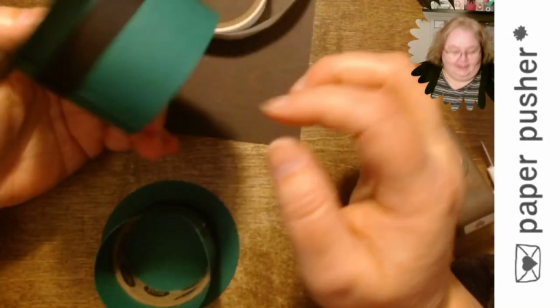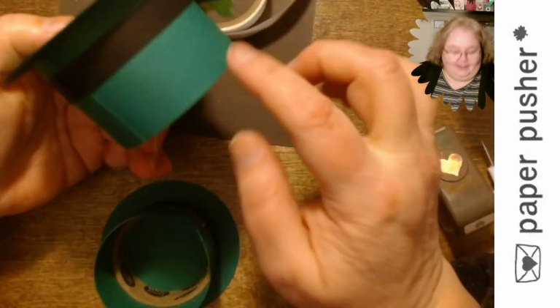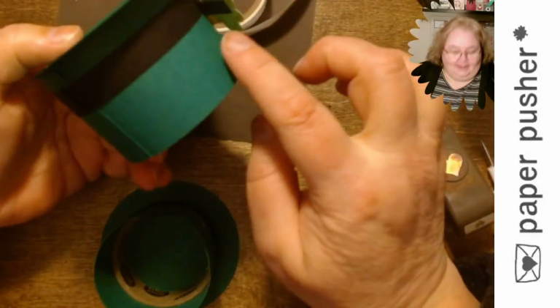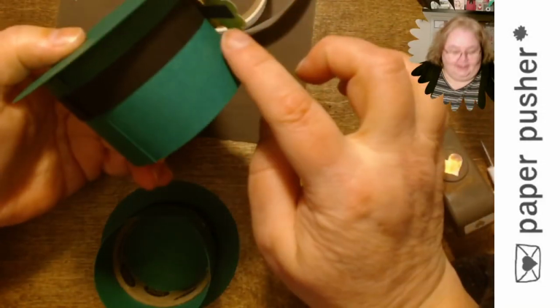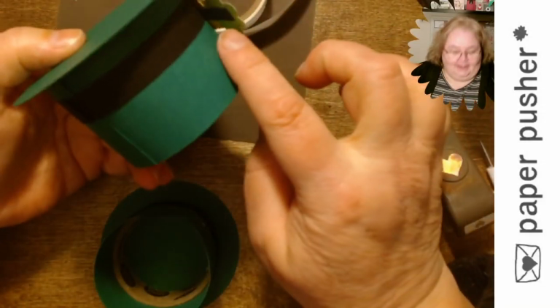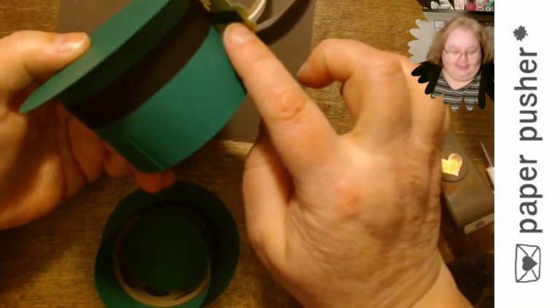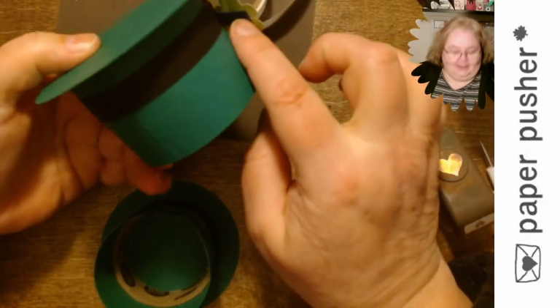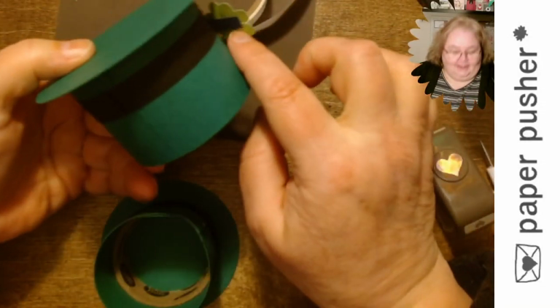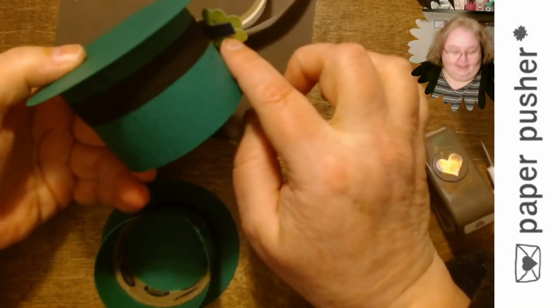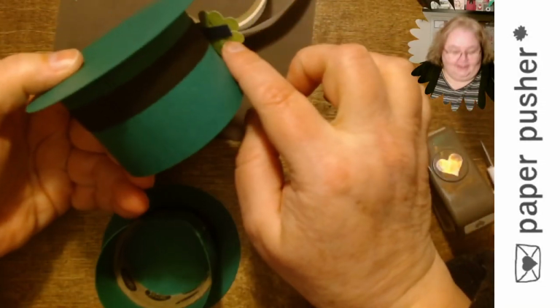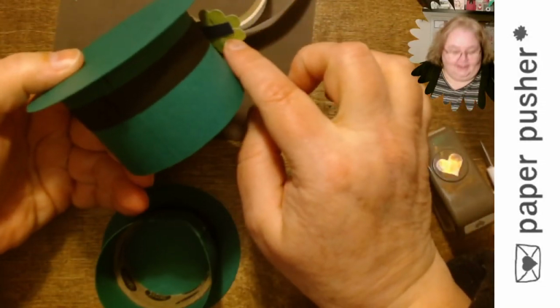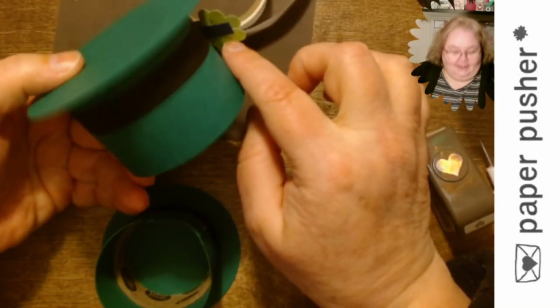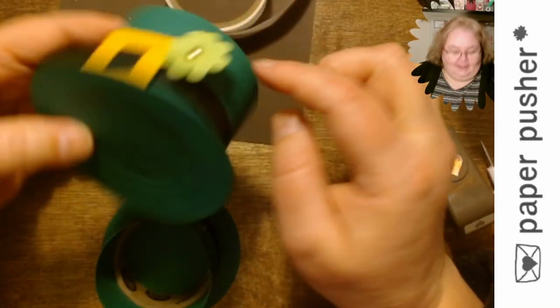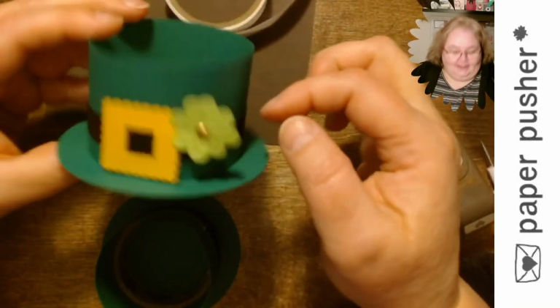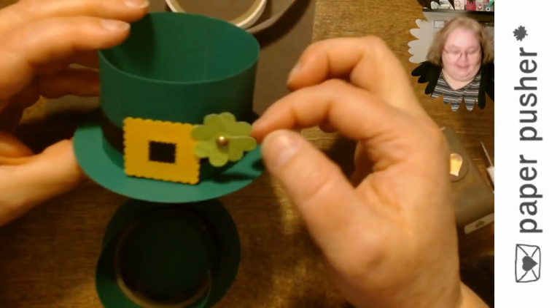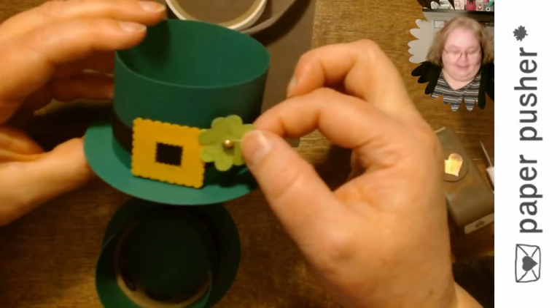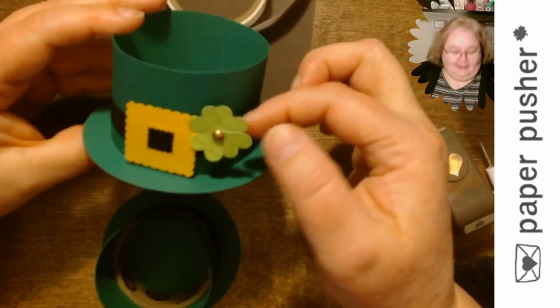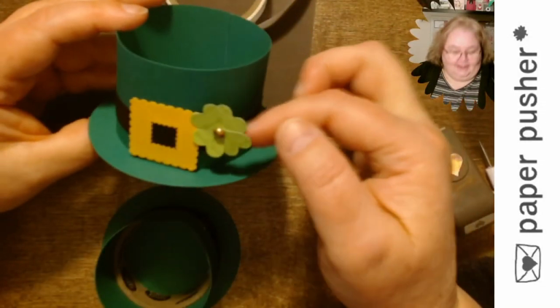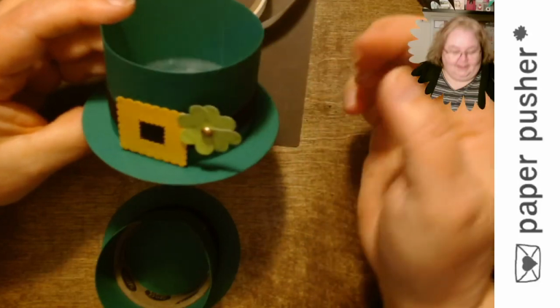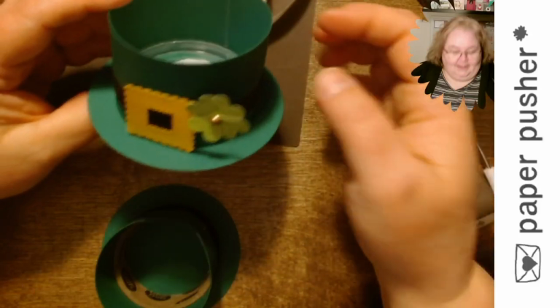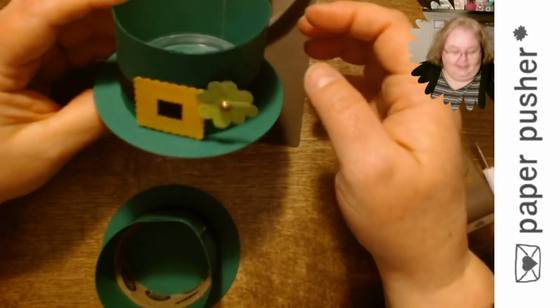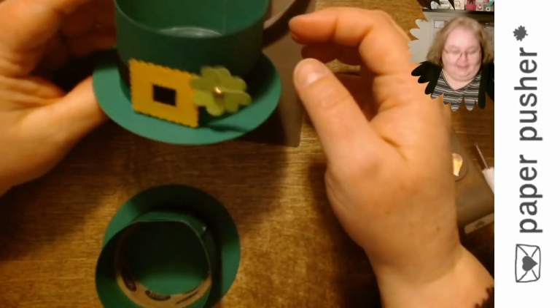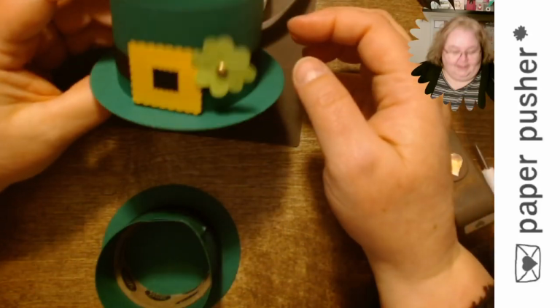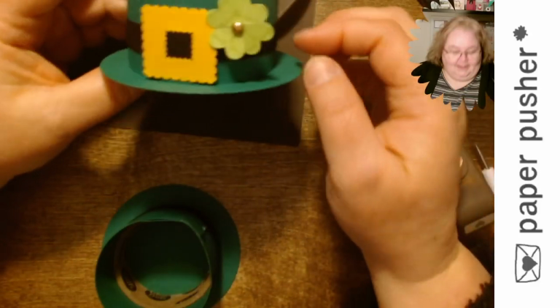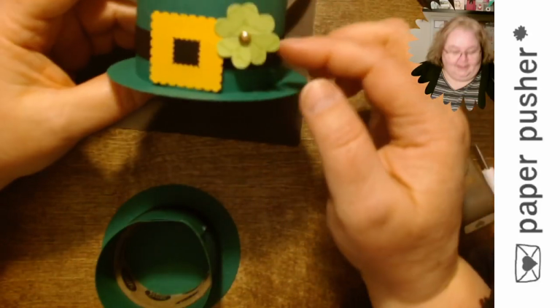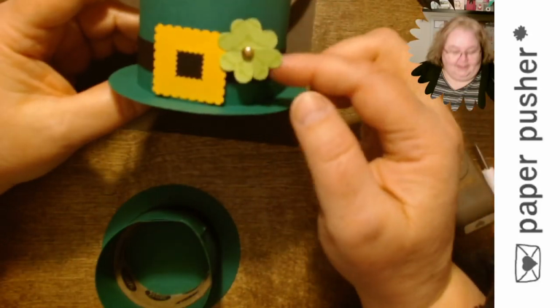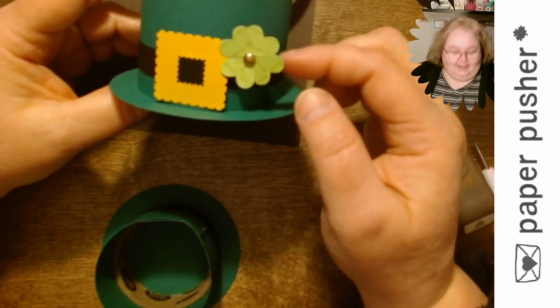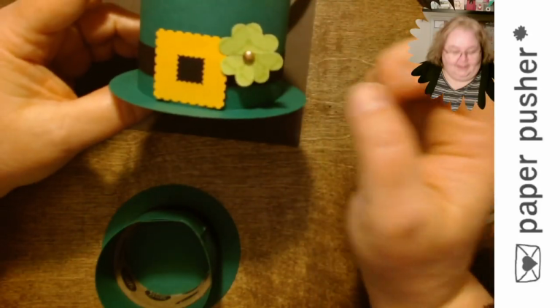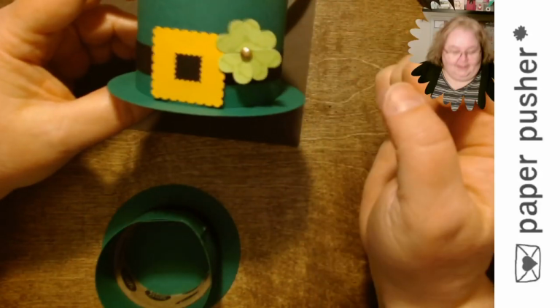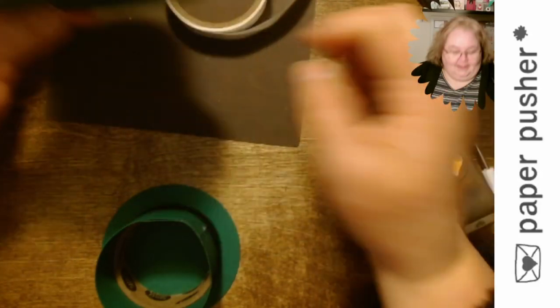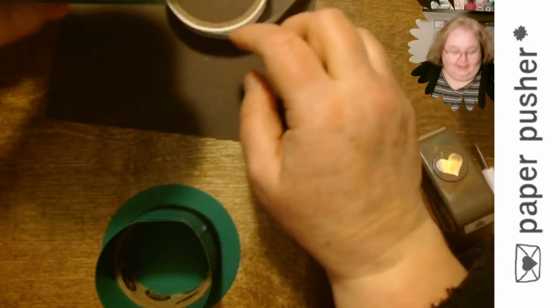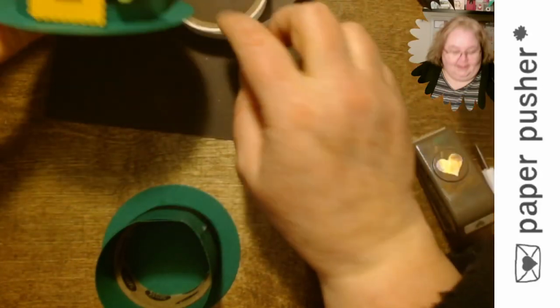In my bling box I have many, many packages and containers of embellishments. I love these metallic adhesive dots — brush metallic adhesive dots in copper, pewter, and gold. They are gorgeous. I'm going to take a nice big gold one and pop it in the middle of my four-leaf clover, then add a glue dot to the back and pop a little clover here on the hat — like it's got it tucked into his hatband. It's so cute, and because it's on a piece of cardstock it's sticking out, making it even more 3D.